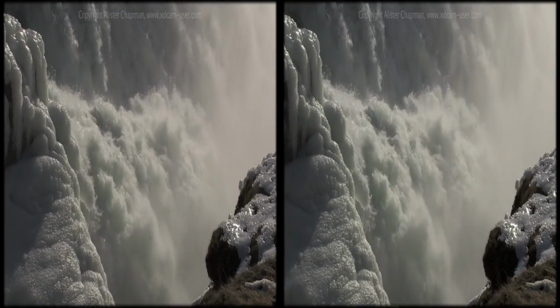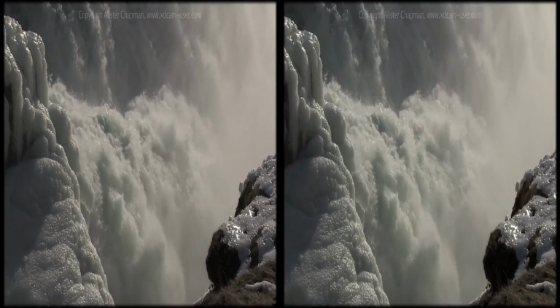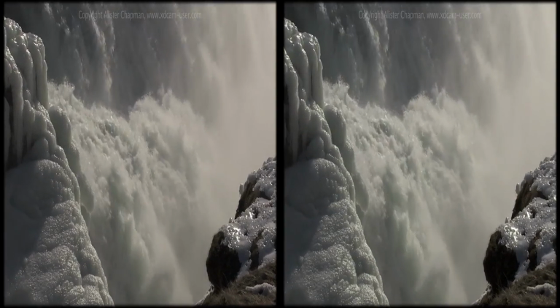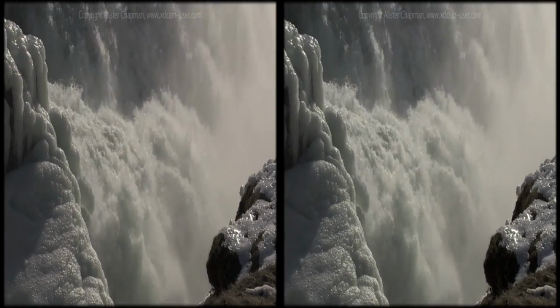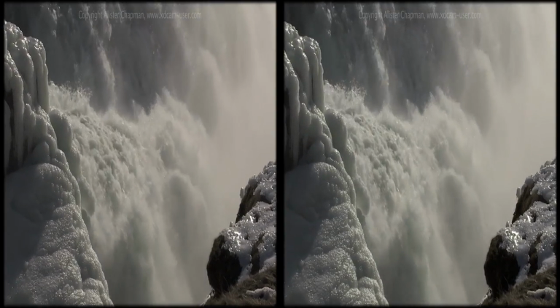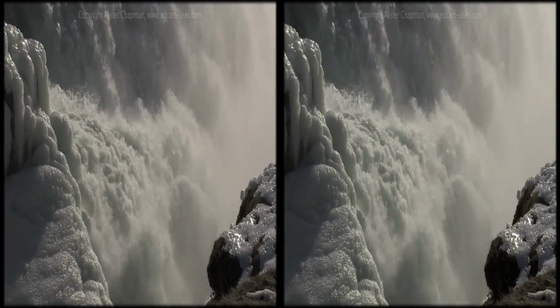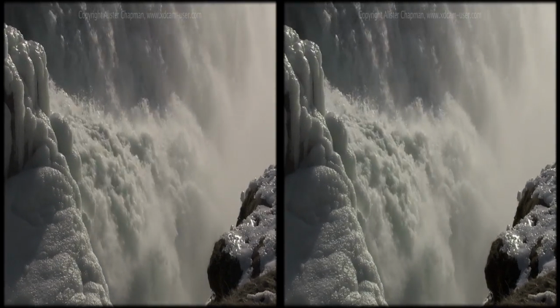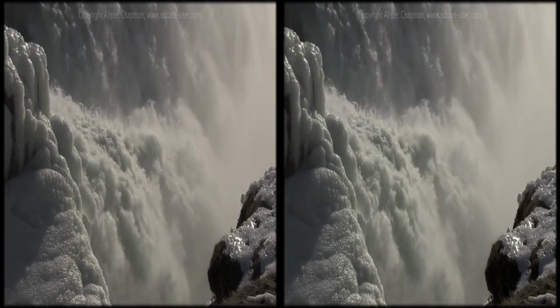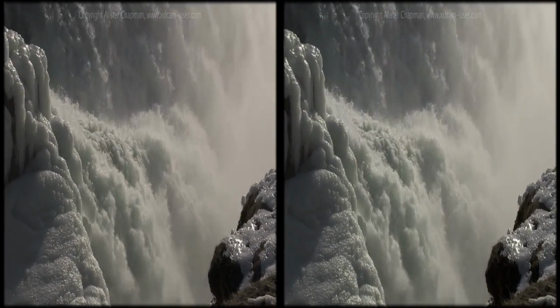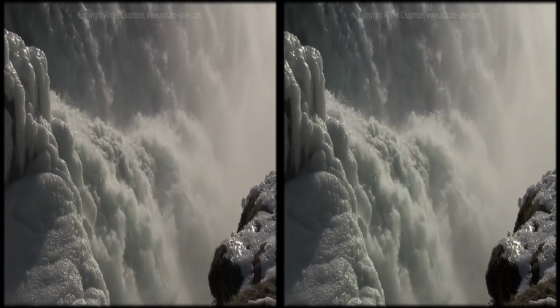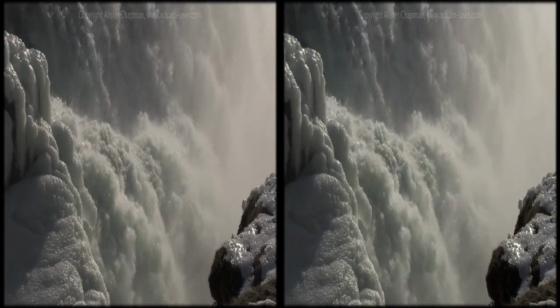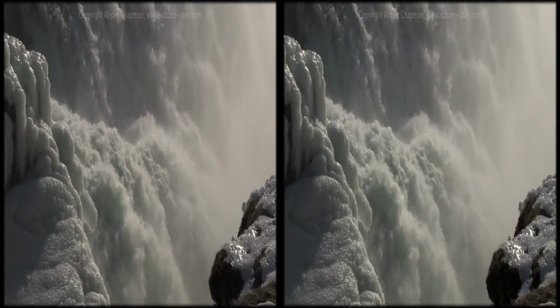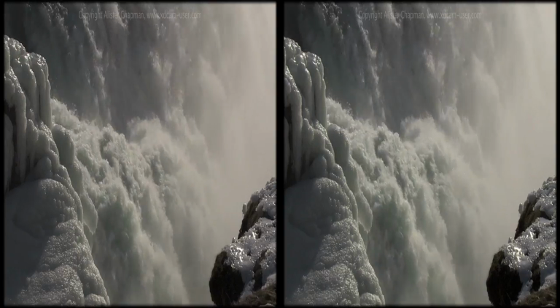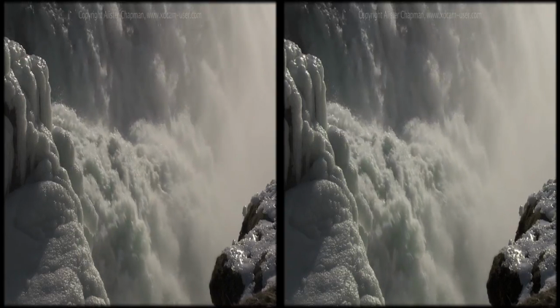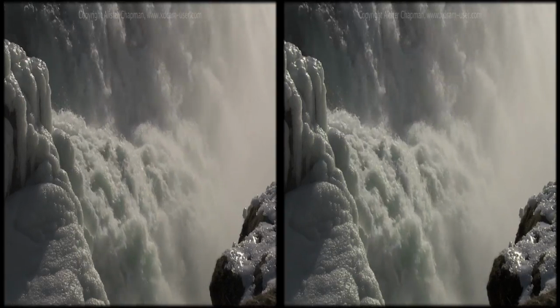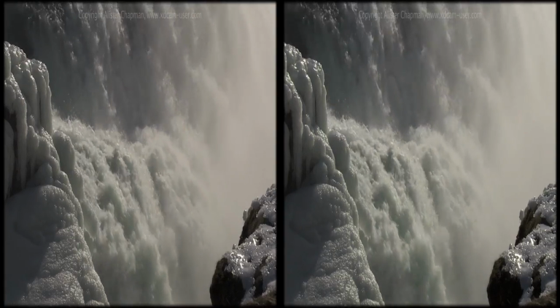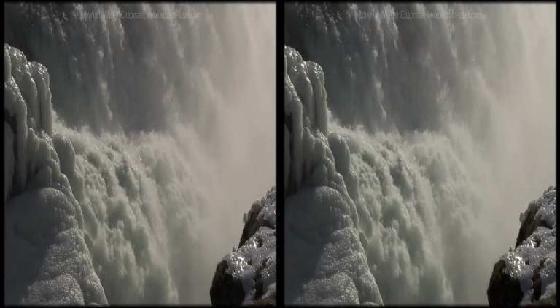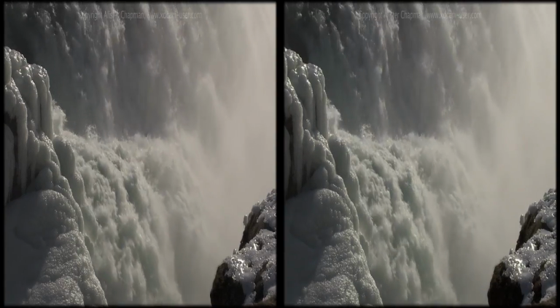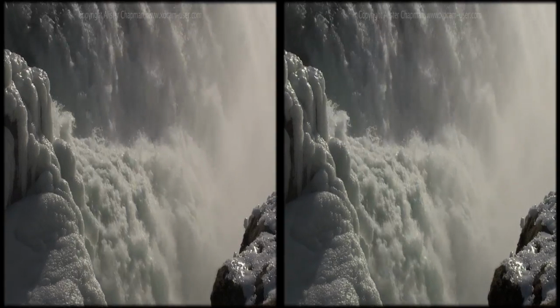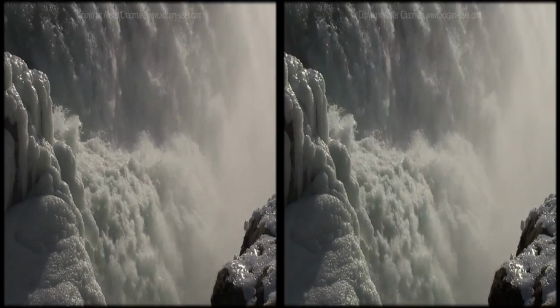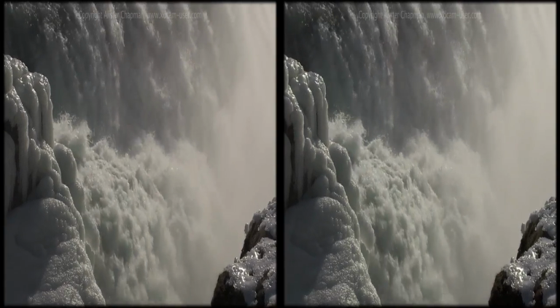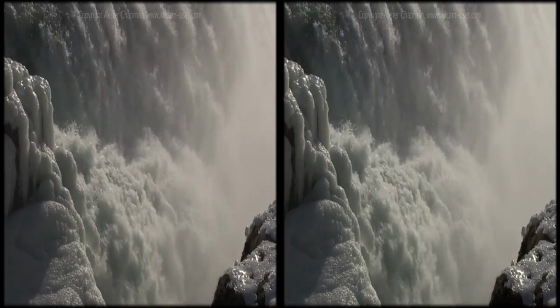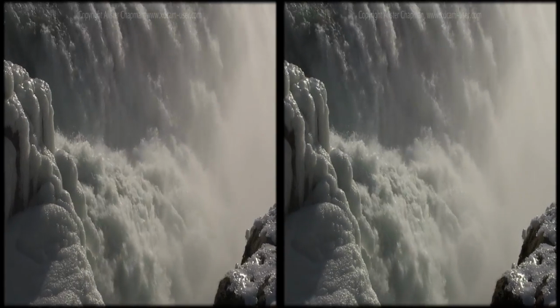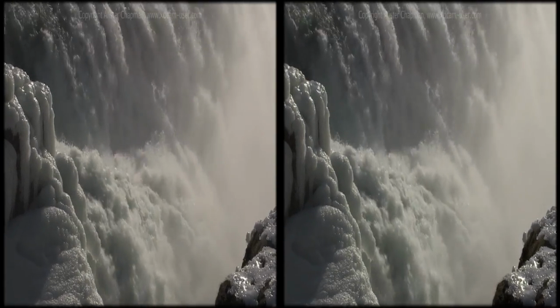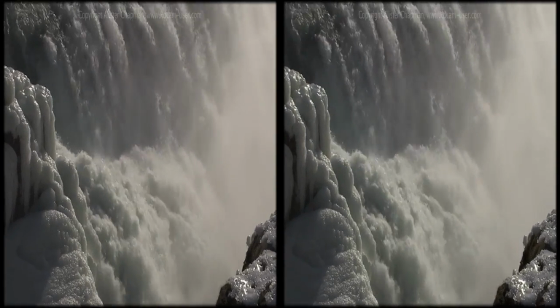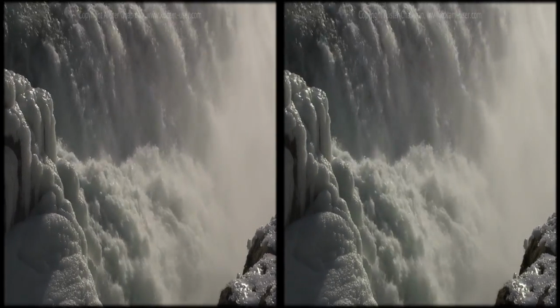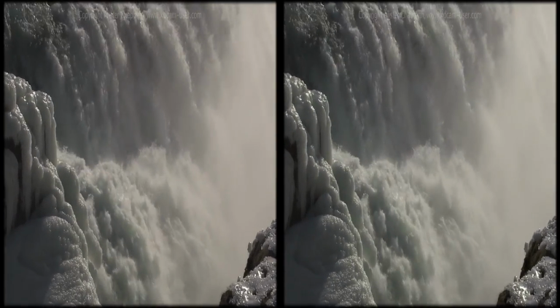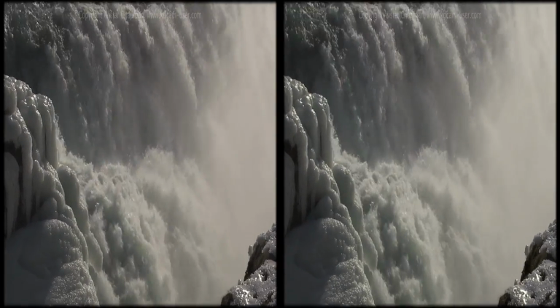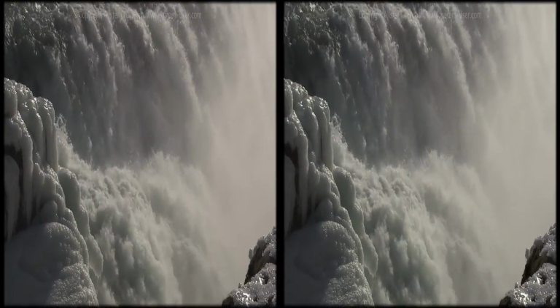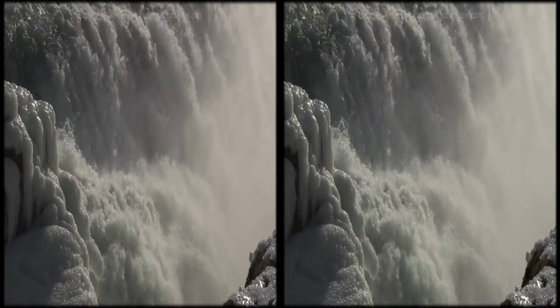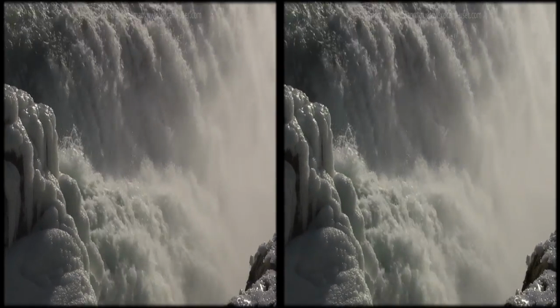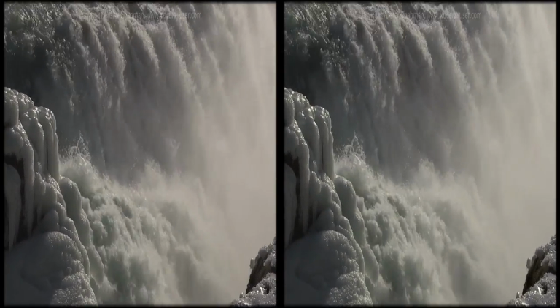A hundred and thirty-two thousand gallons of water pour over these falls every minute.